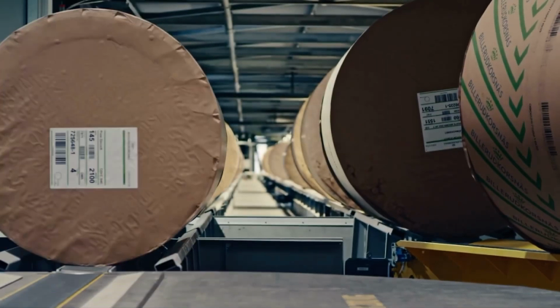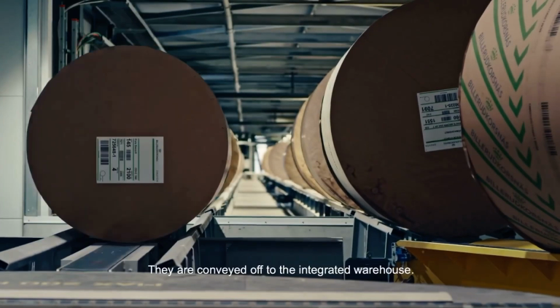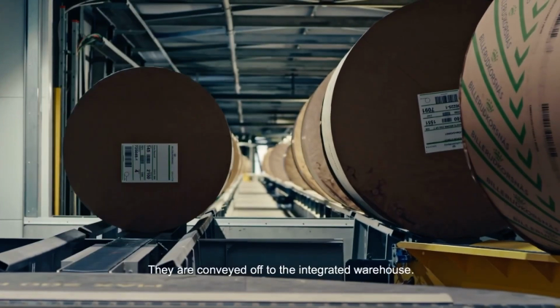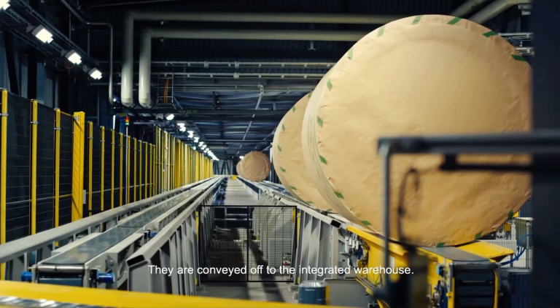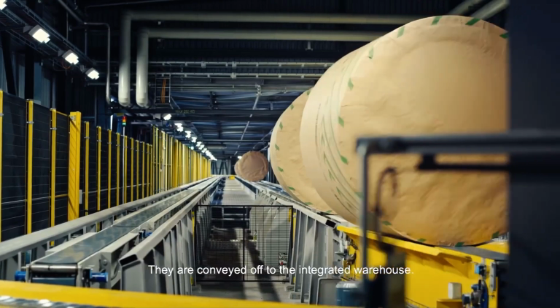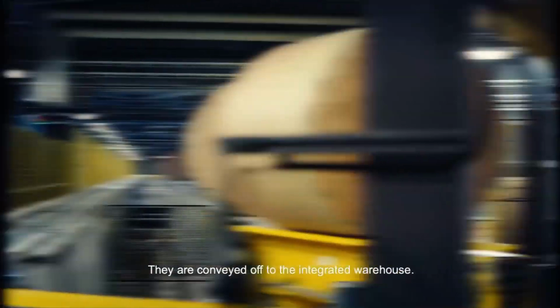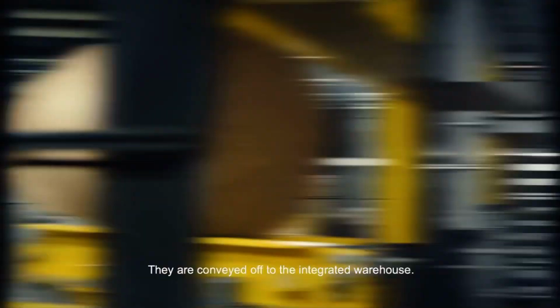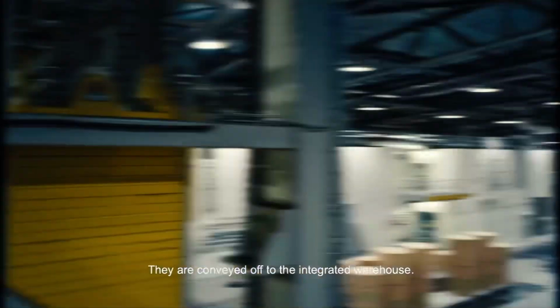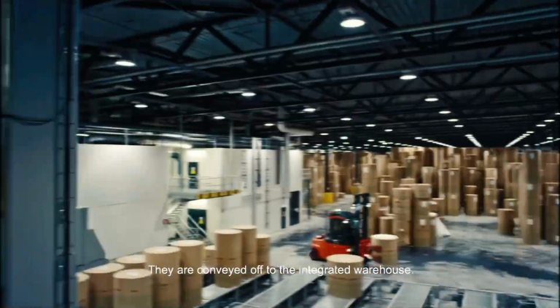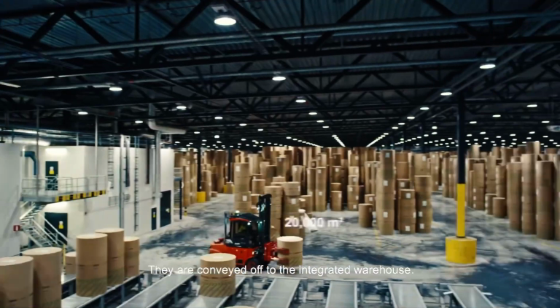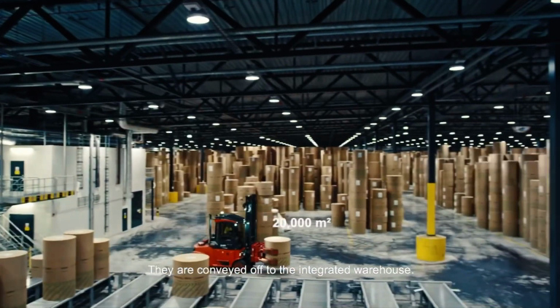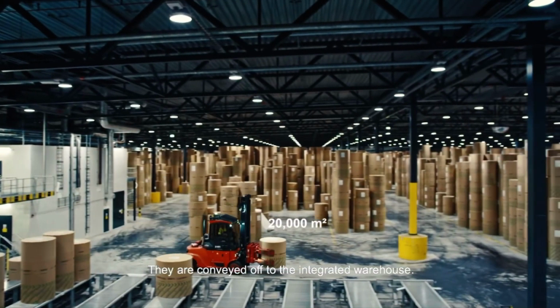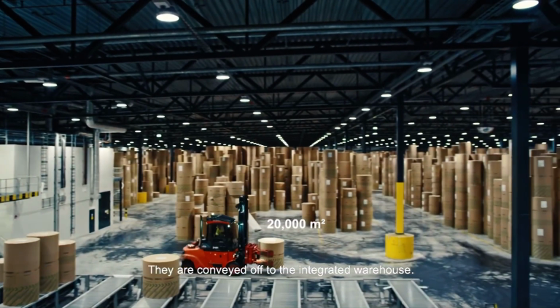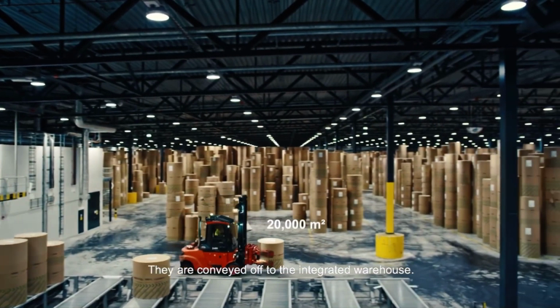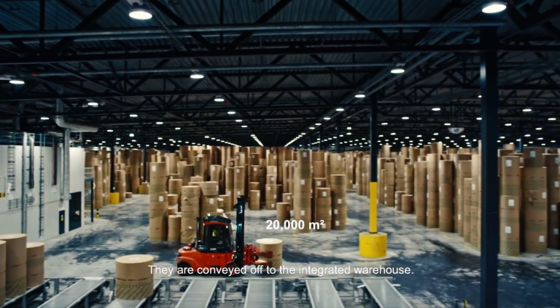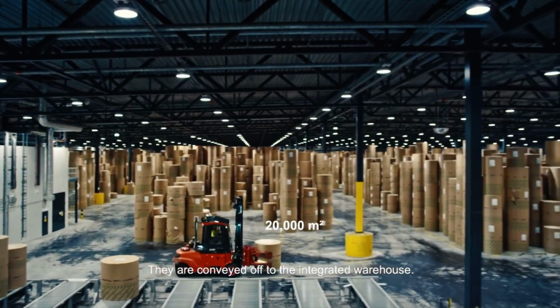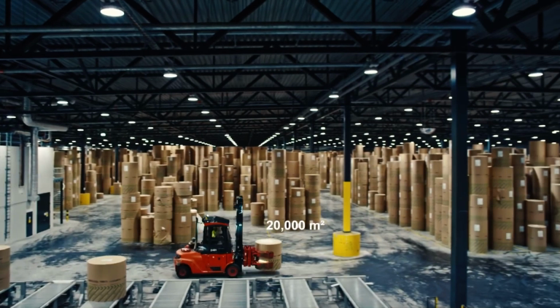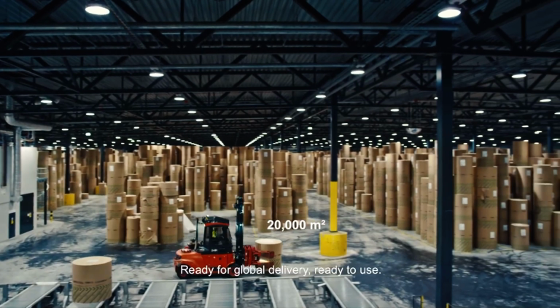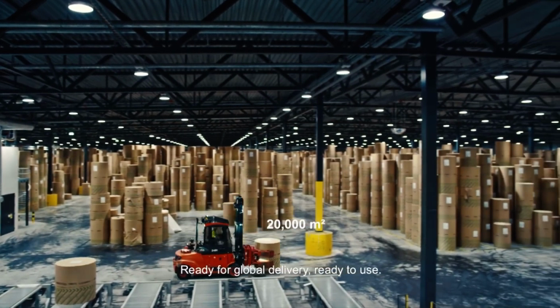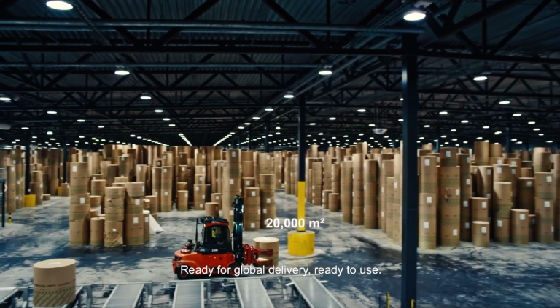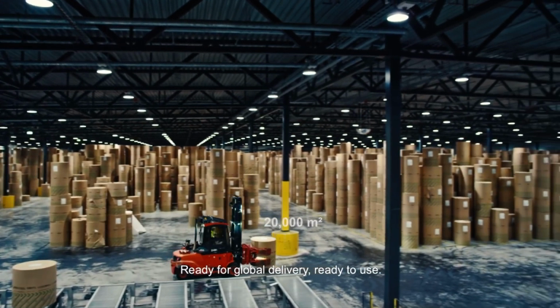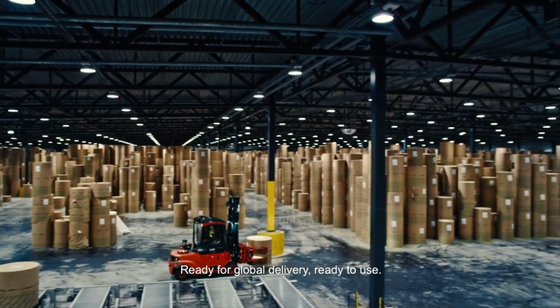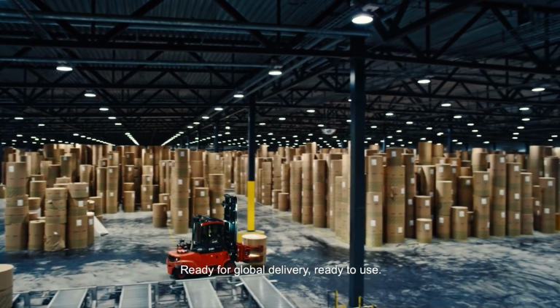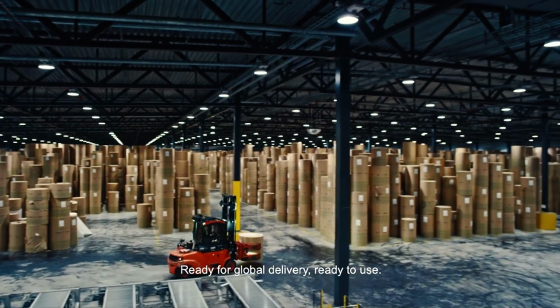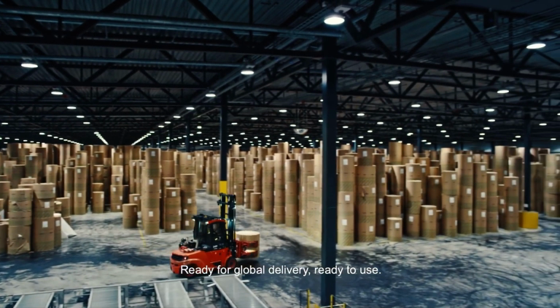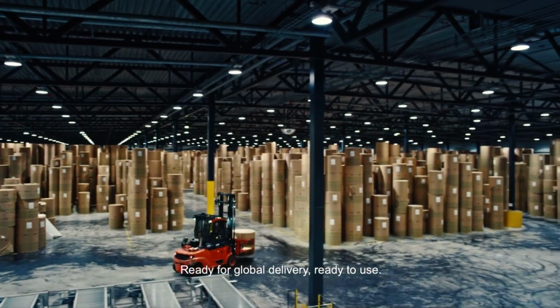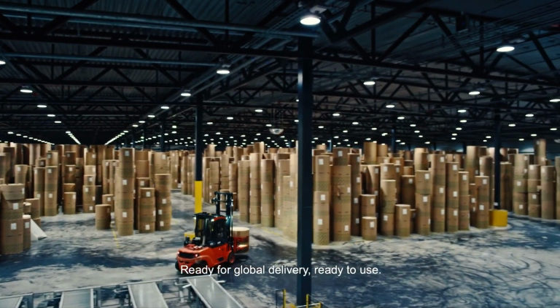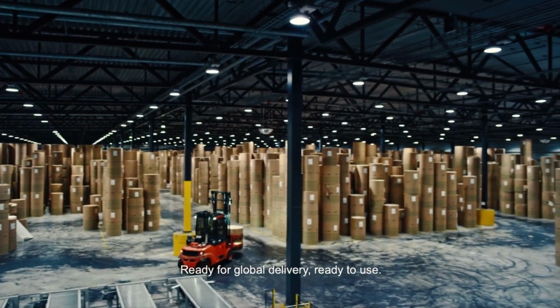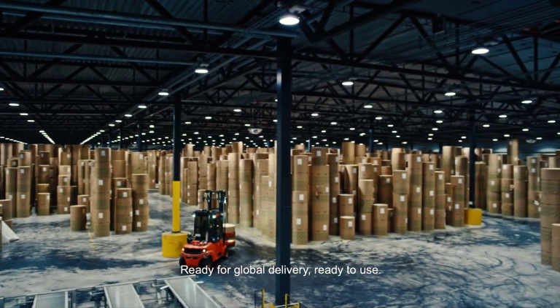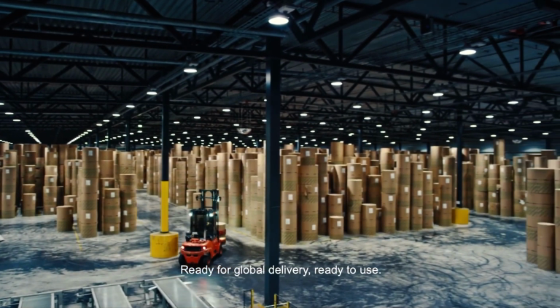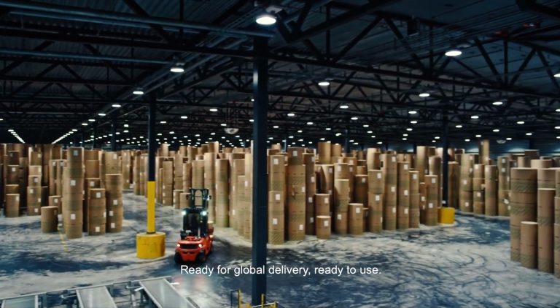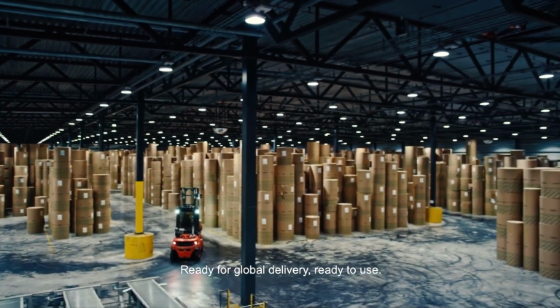They are conveyed off to the integrated warehouse, ready for global delivery, ready to use.